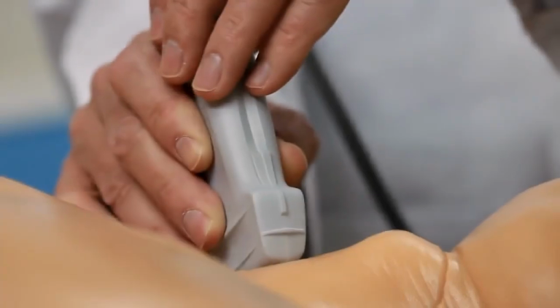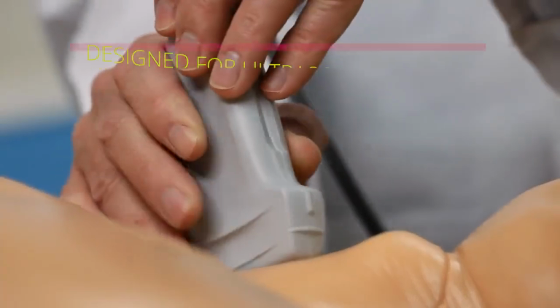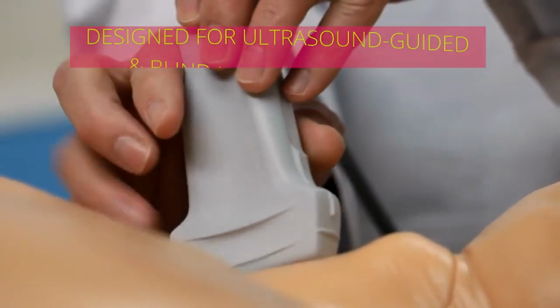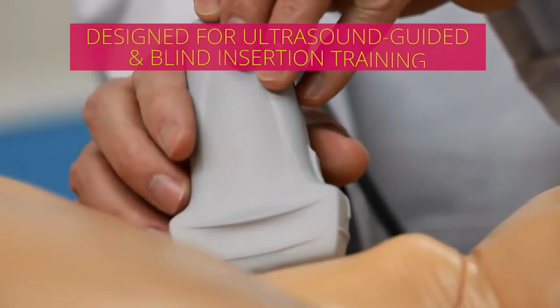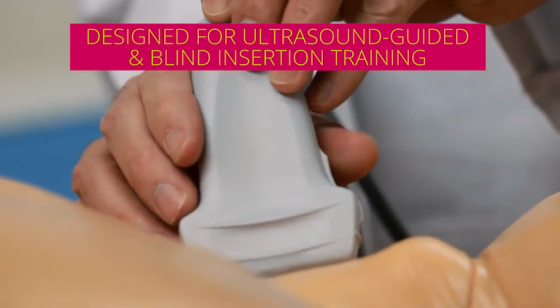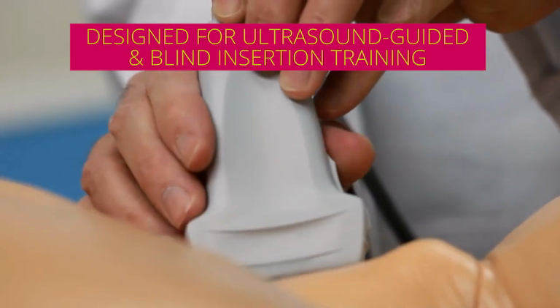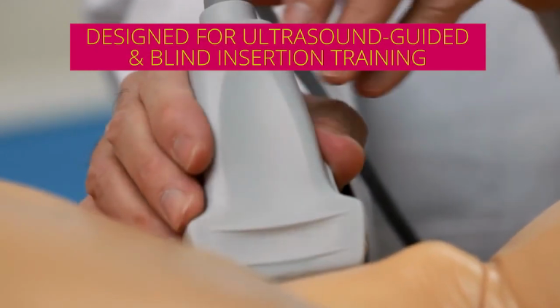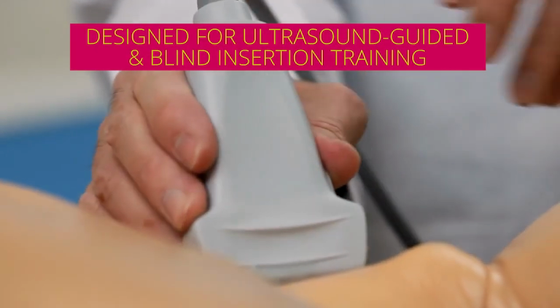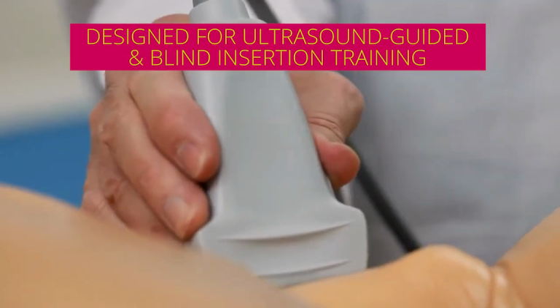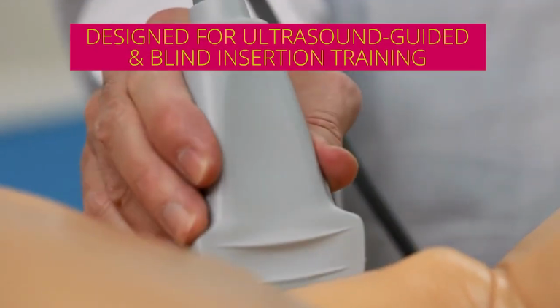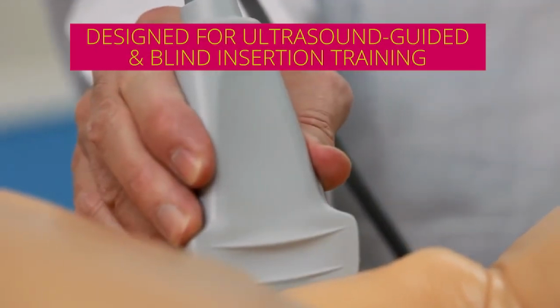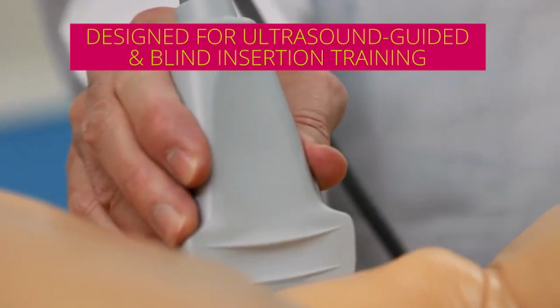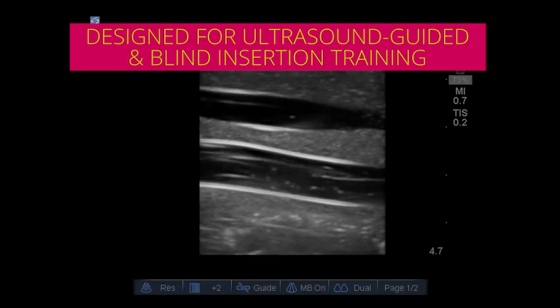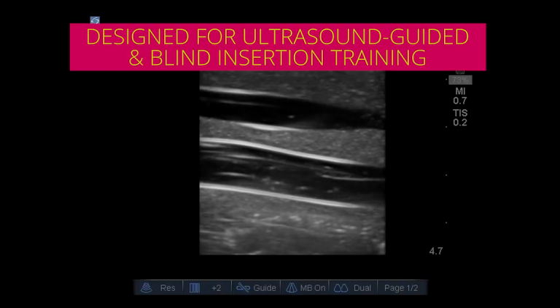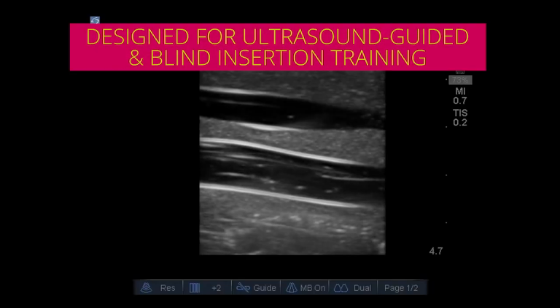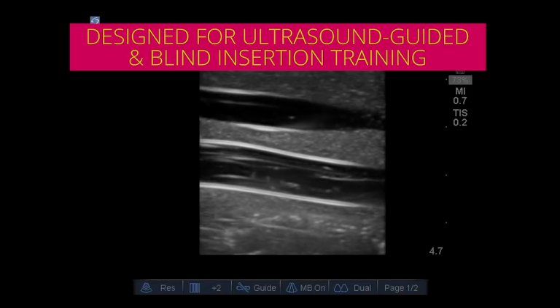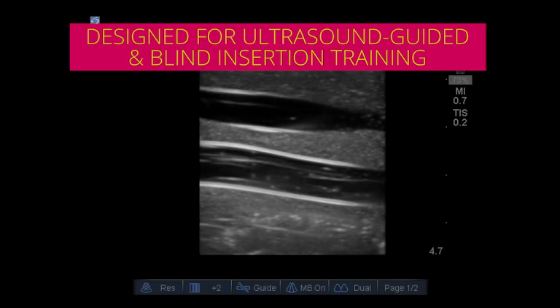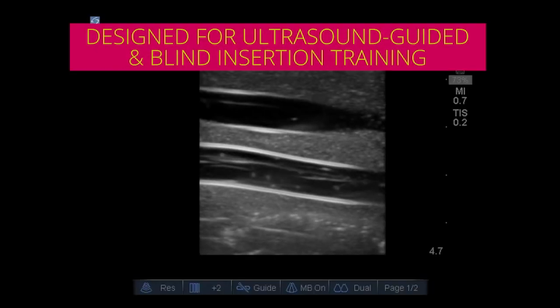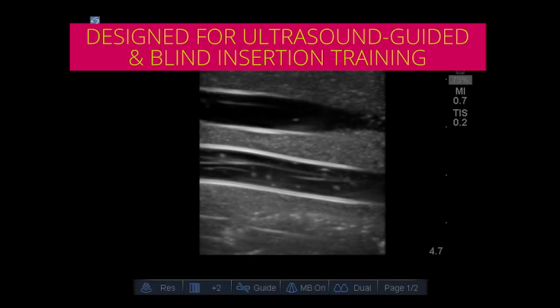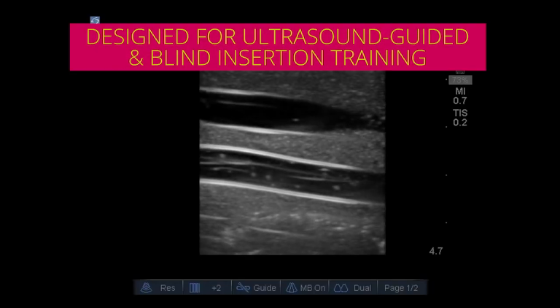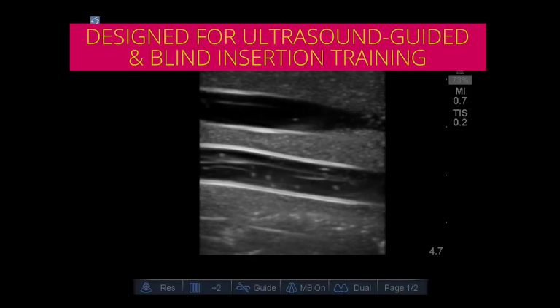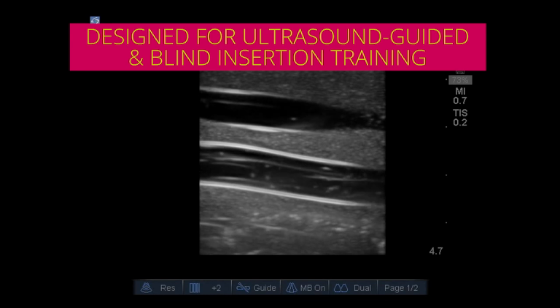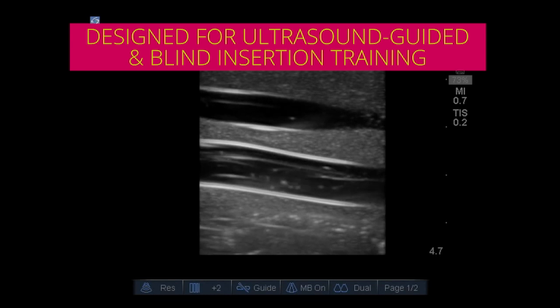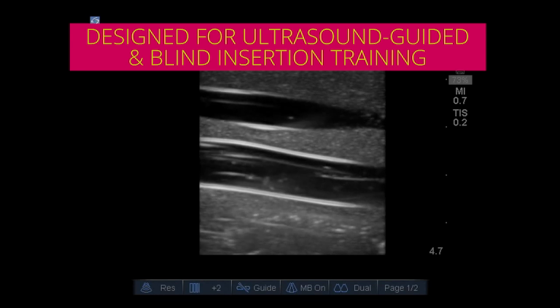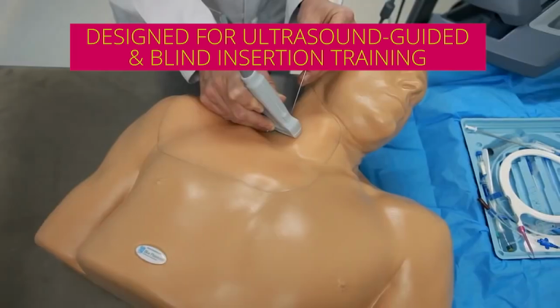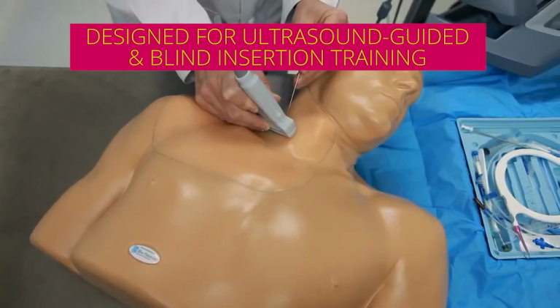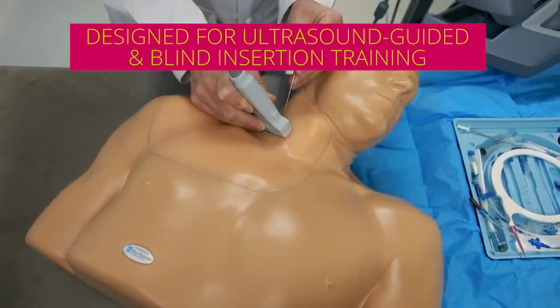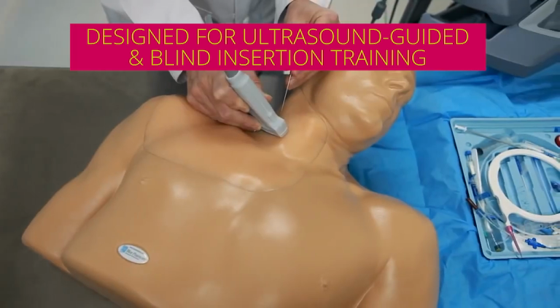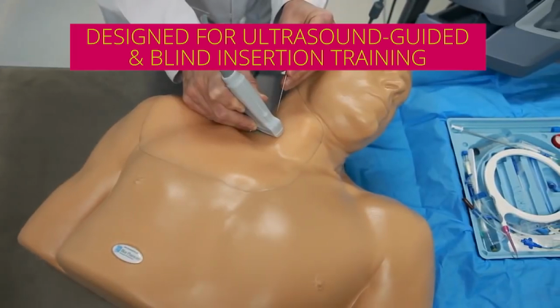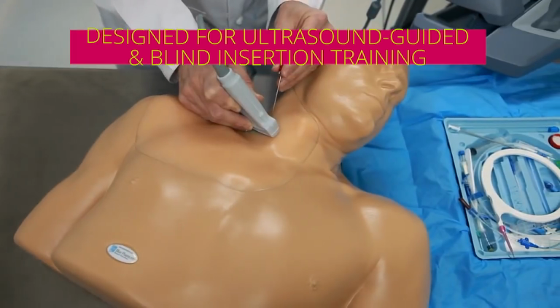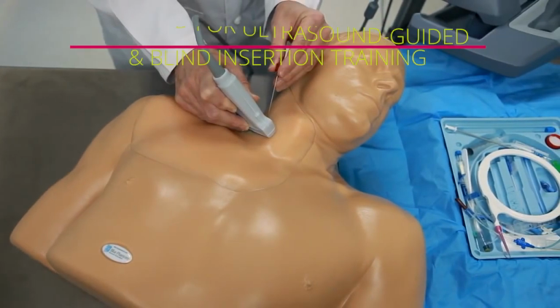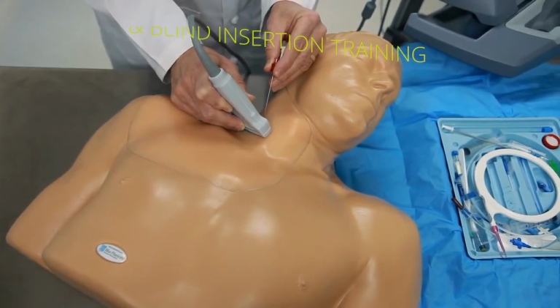Designed for both ultrasound-guided and blind insertion procedural training, this central line mannequin is perfect for your needs.